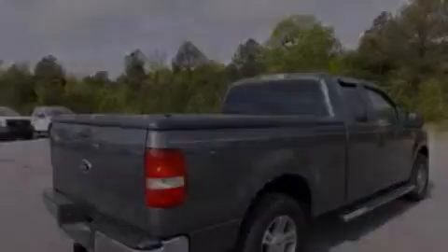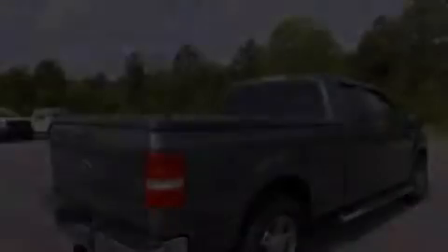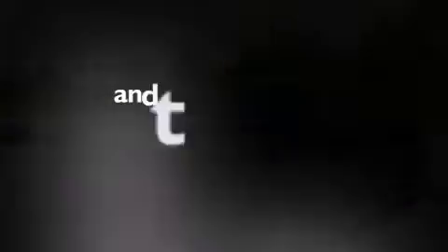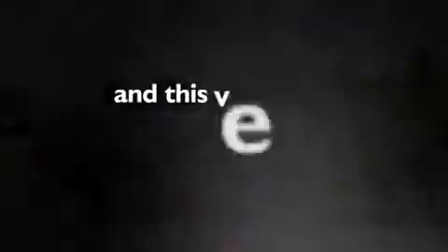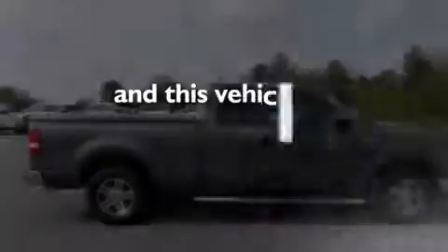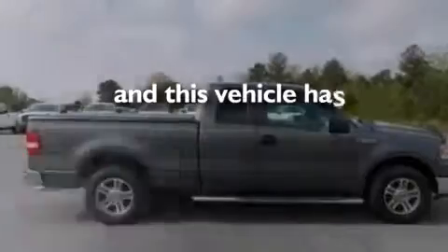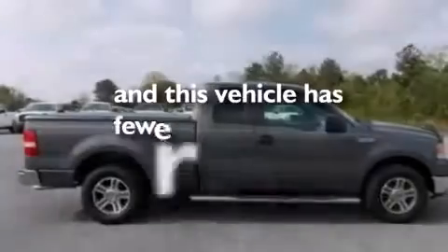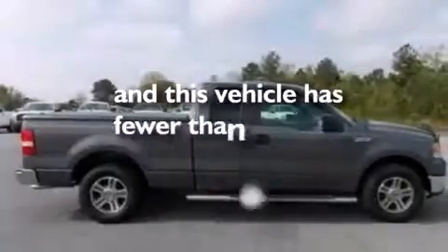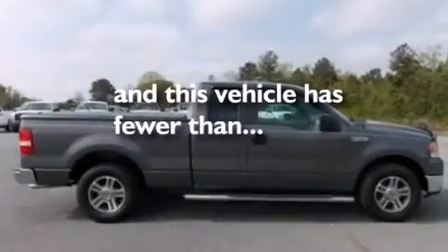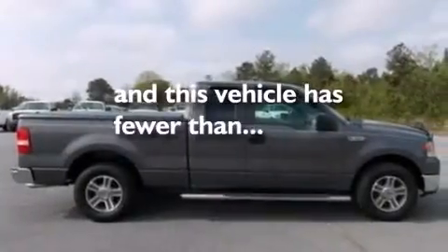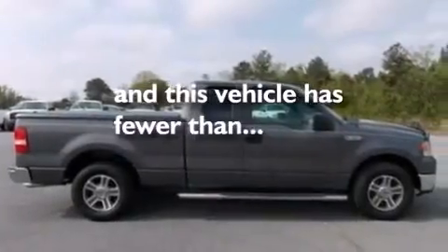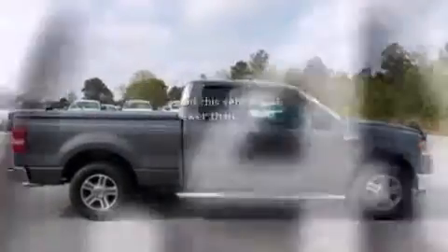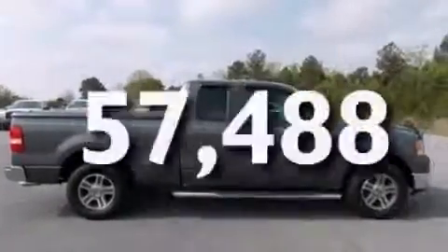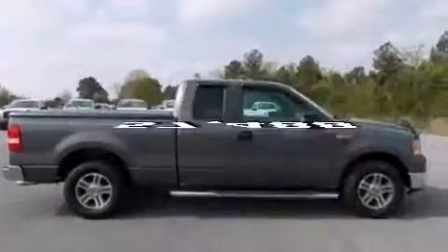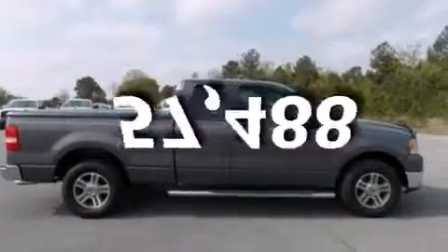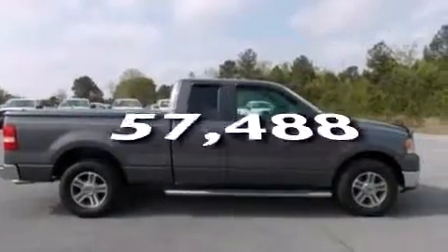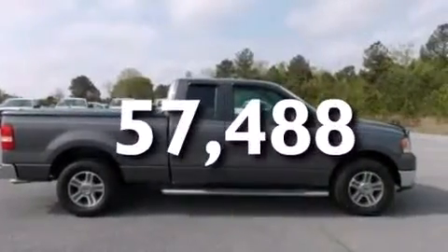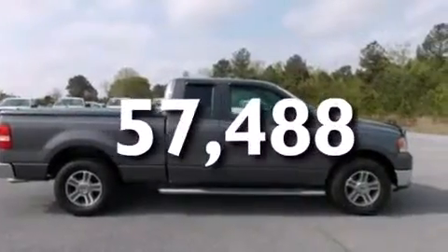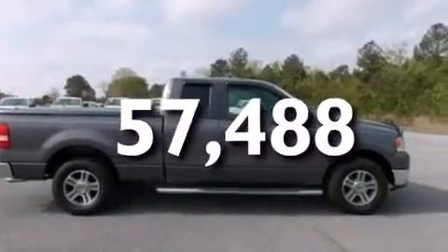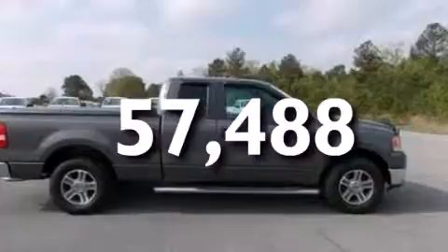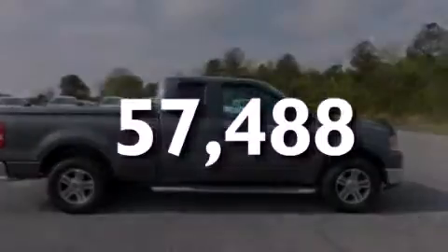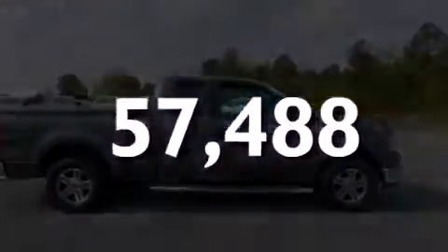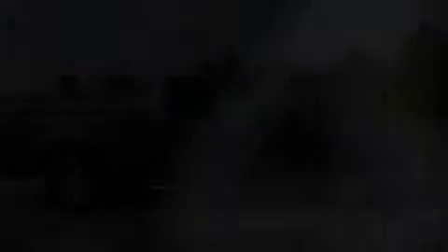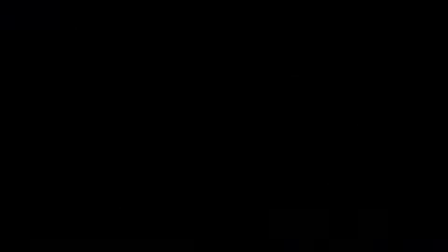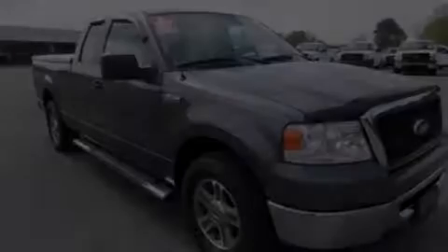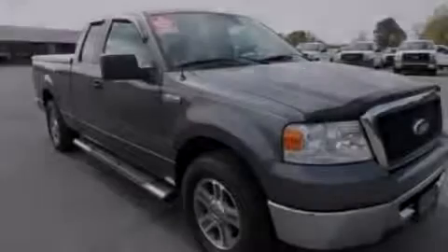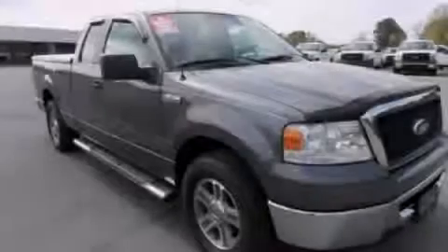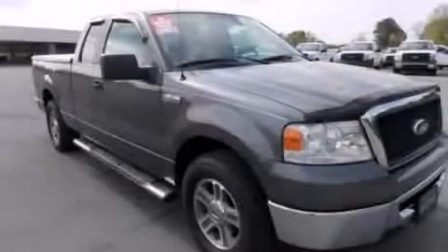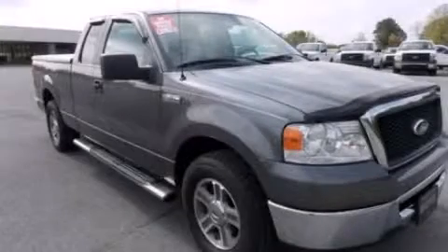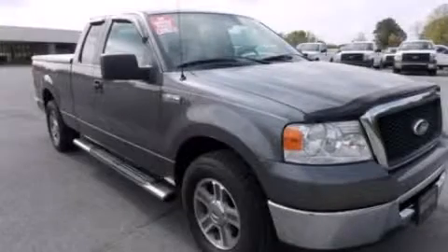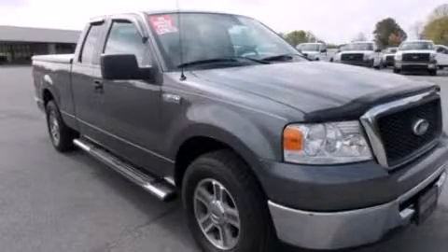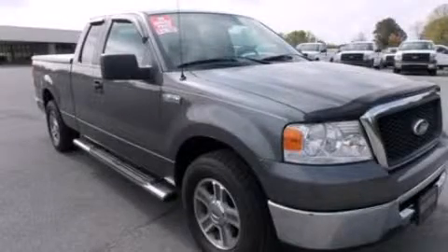This vehicle has less than 58,000 miles. Please call us today for more information on this great vehicle.